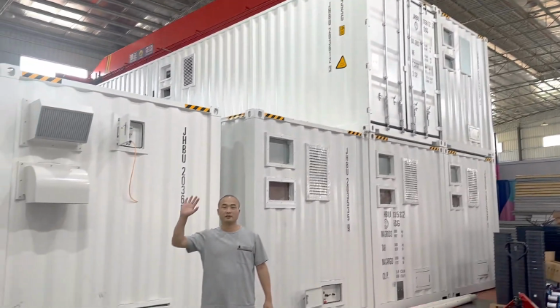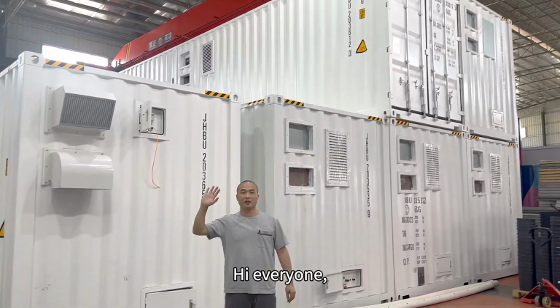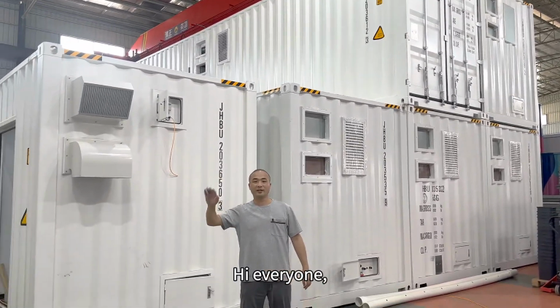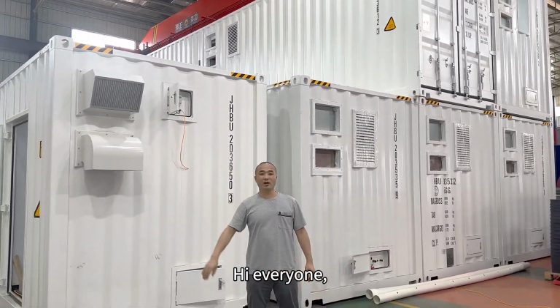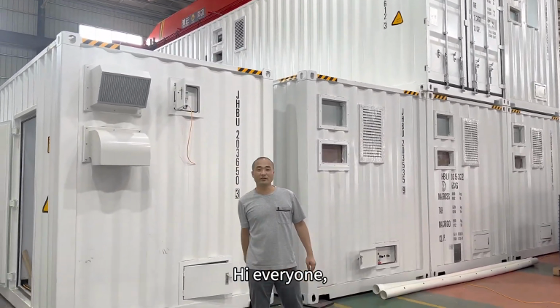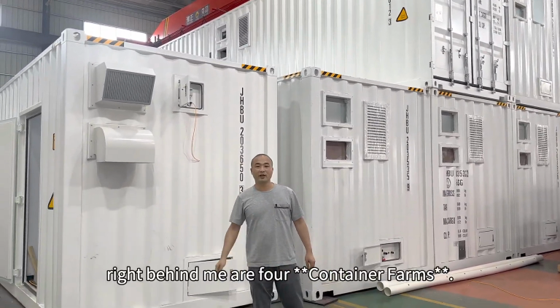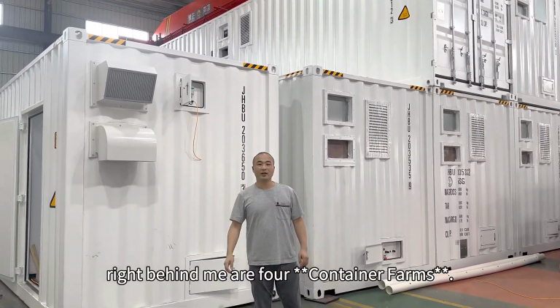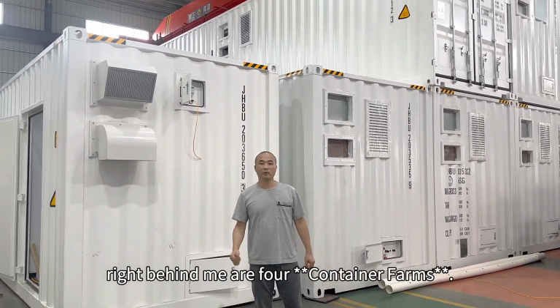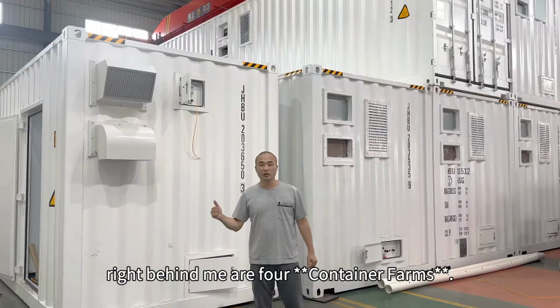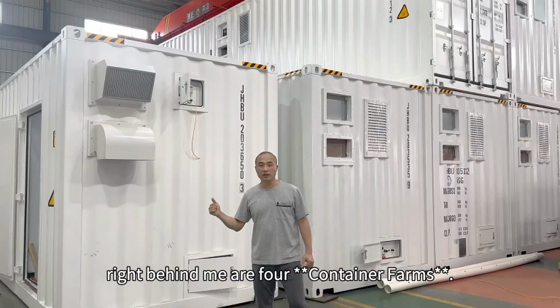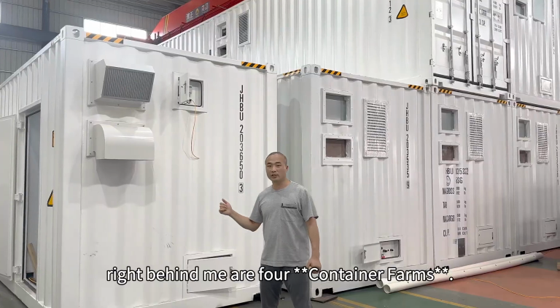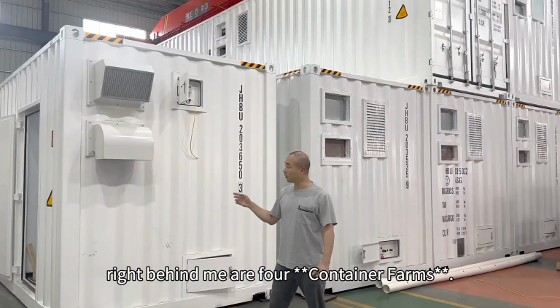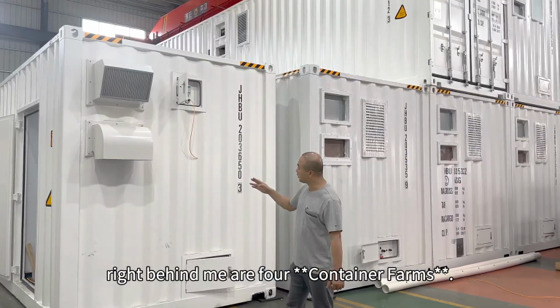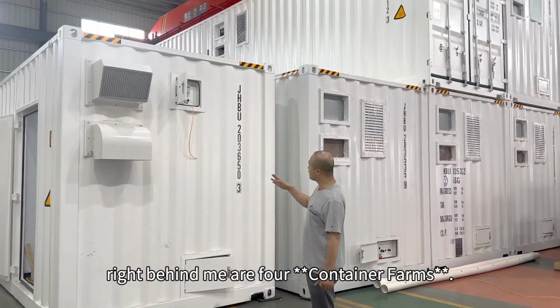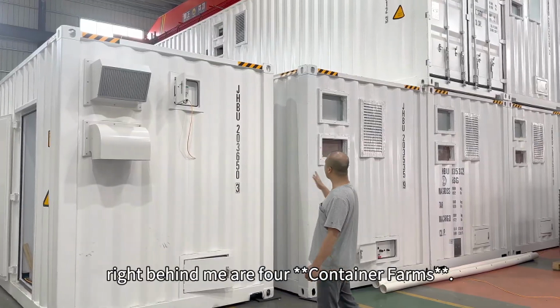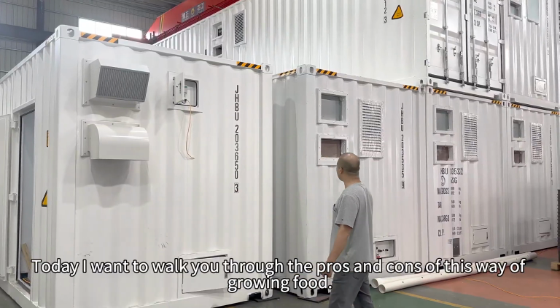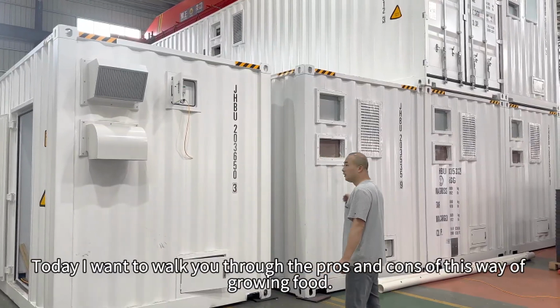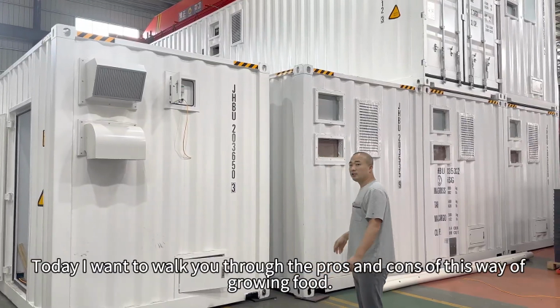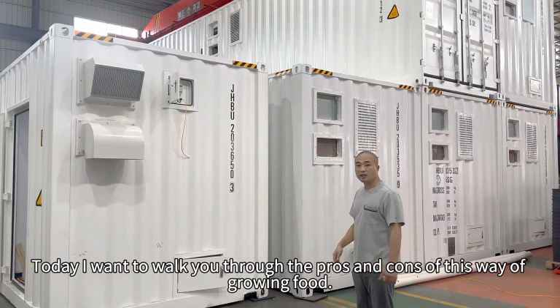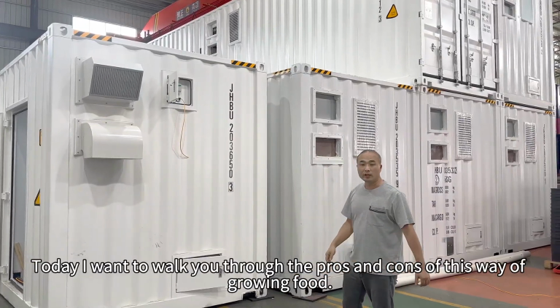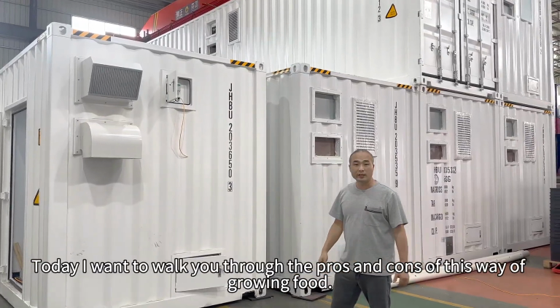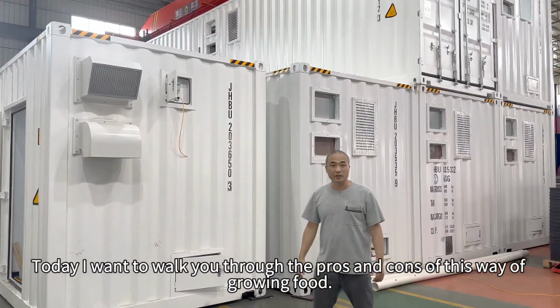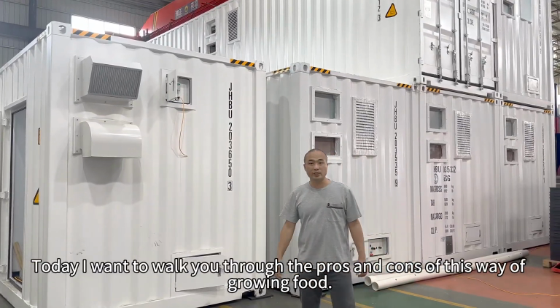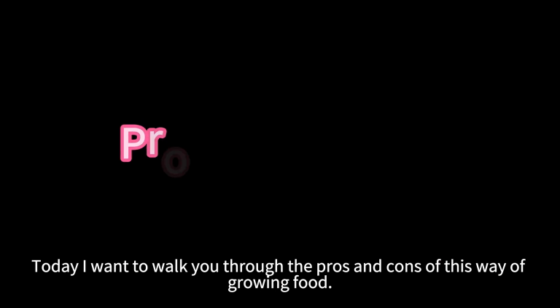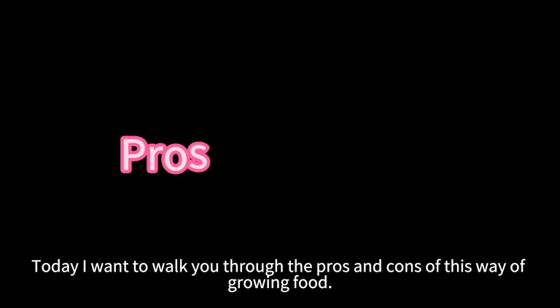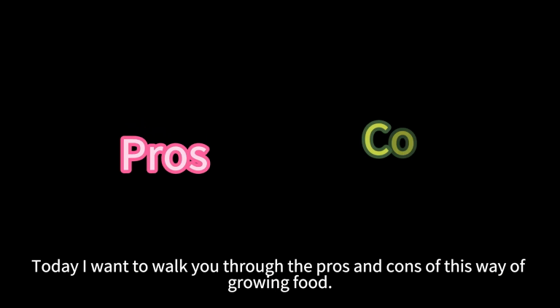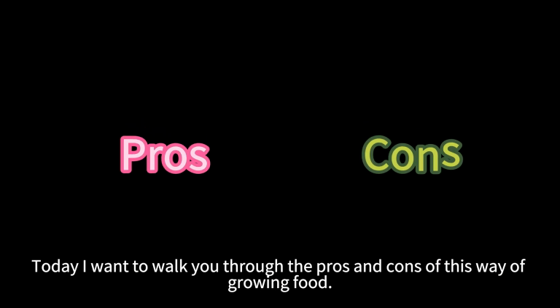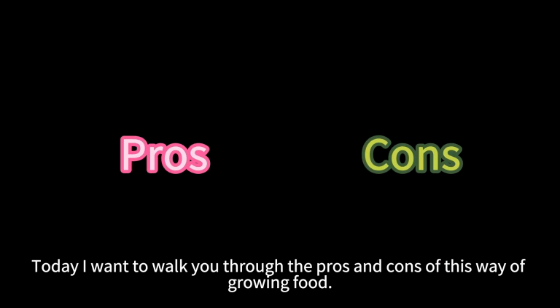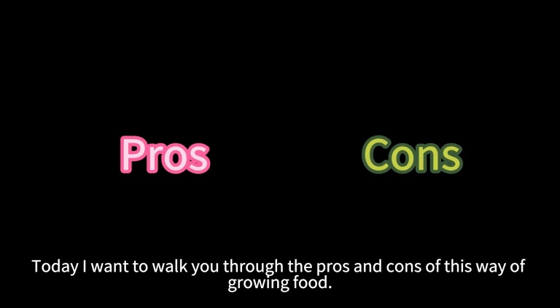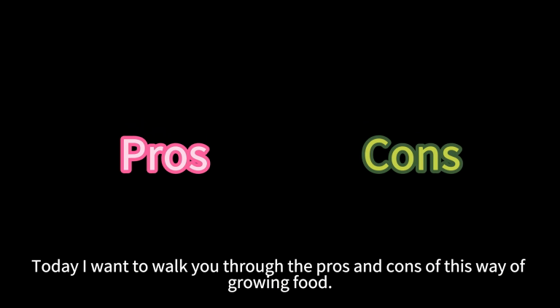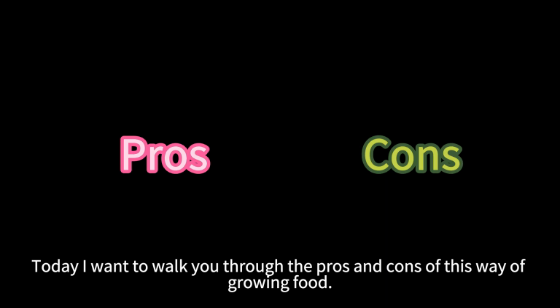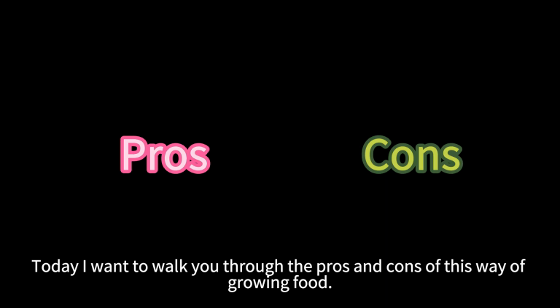Hi, everyone. Right behind me are four container farms. Today I want to walk you through the pros and cons of this way of growing food.